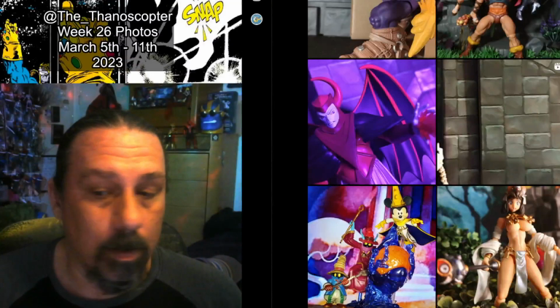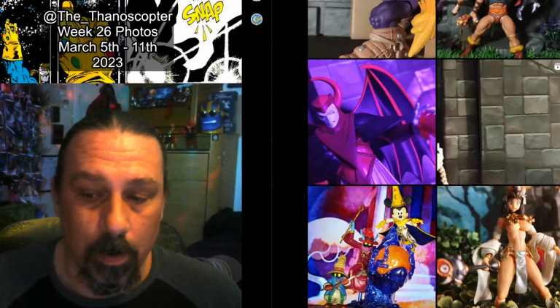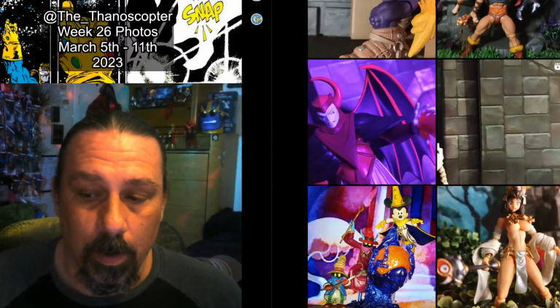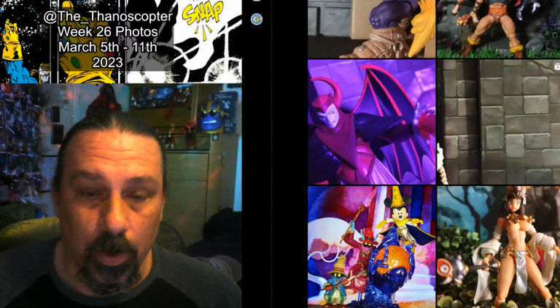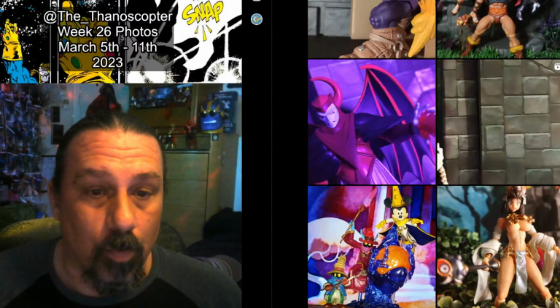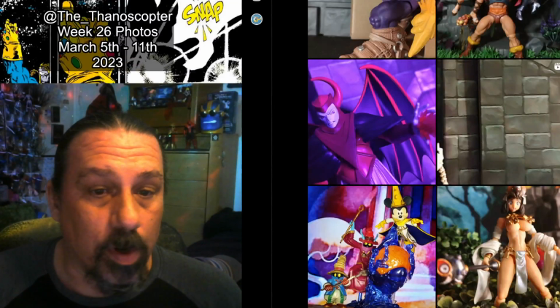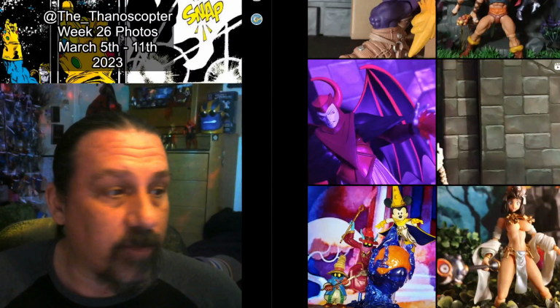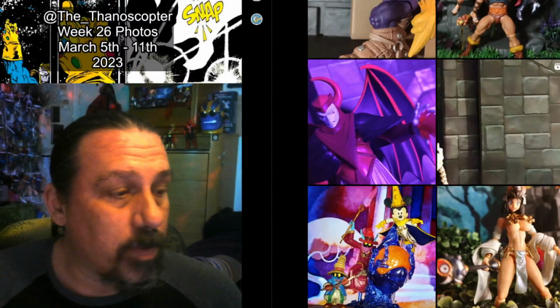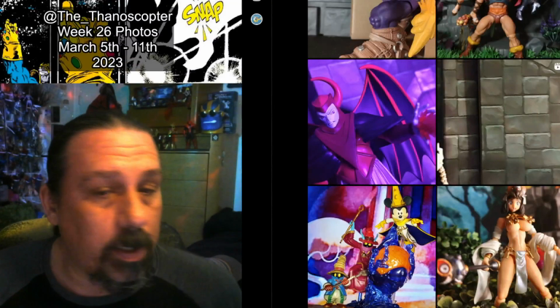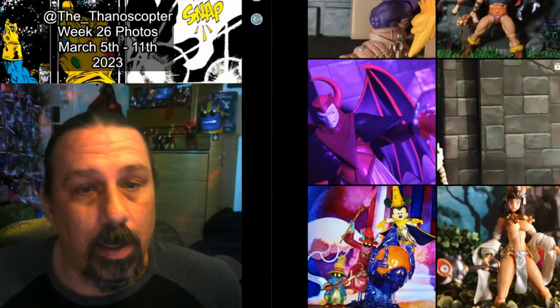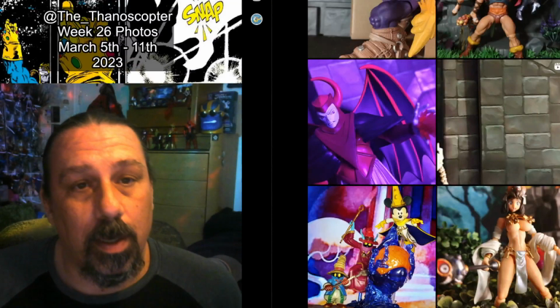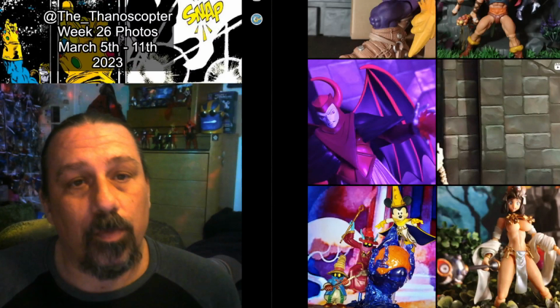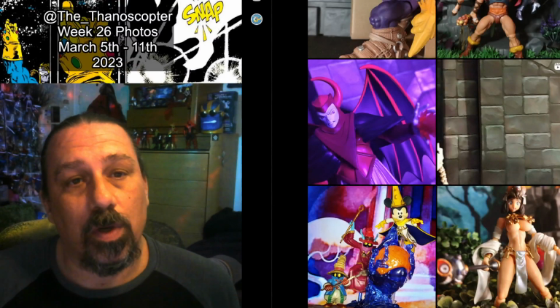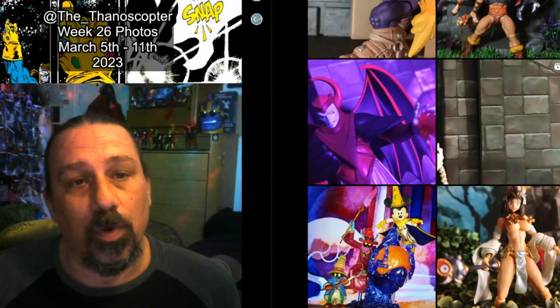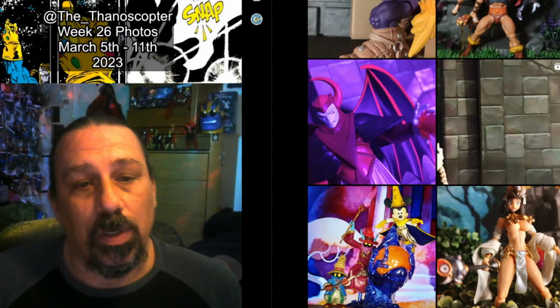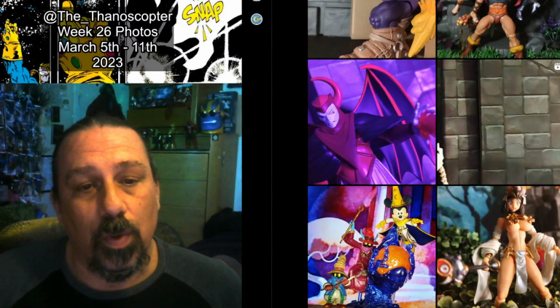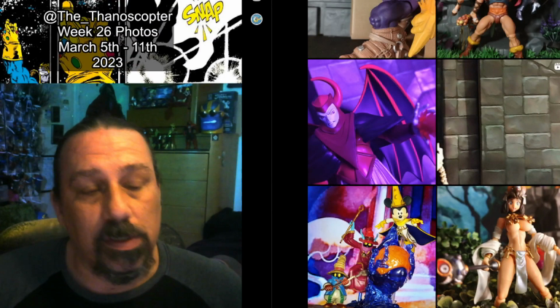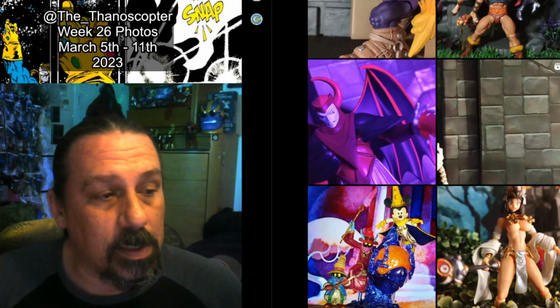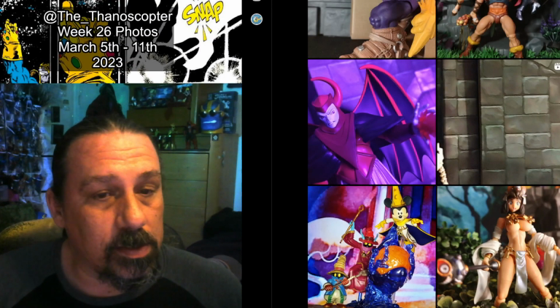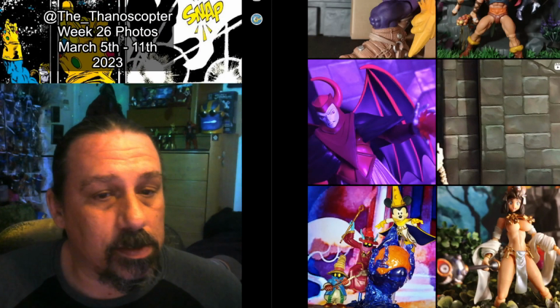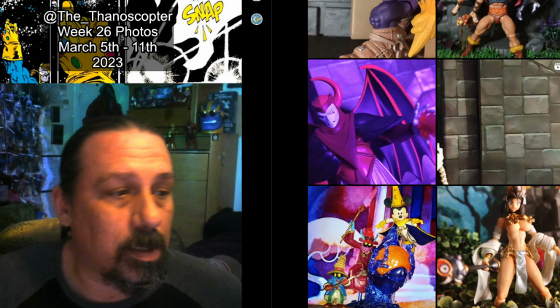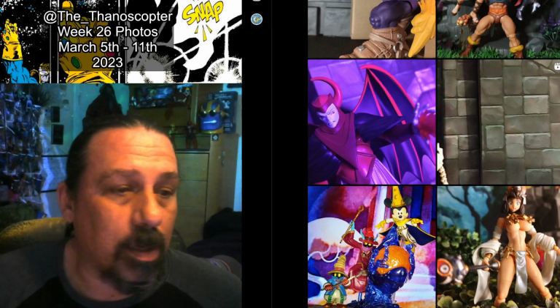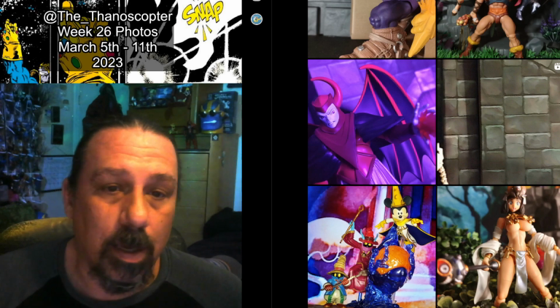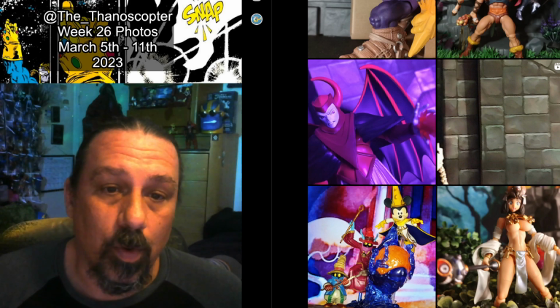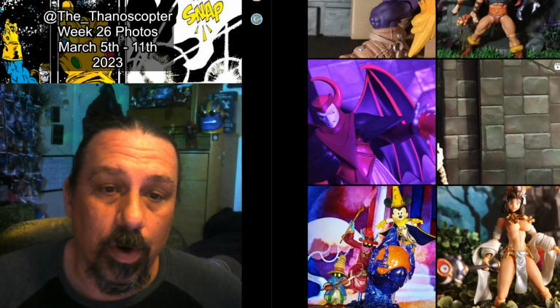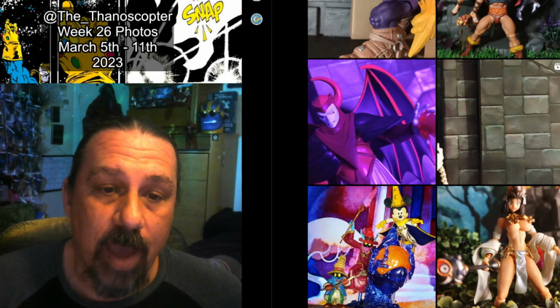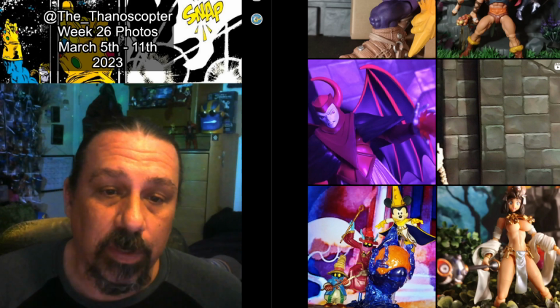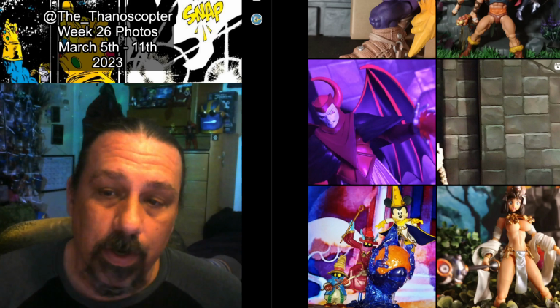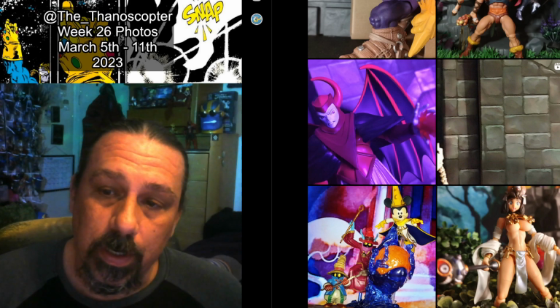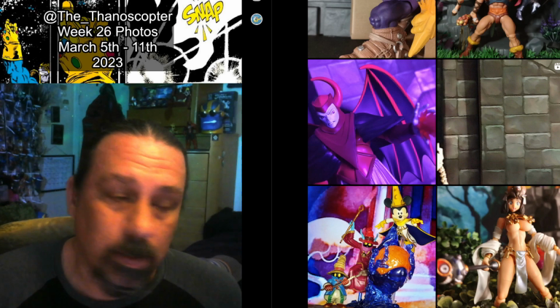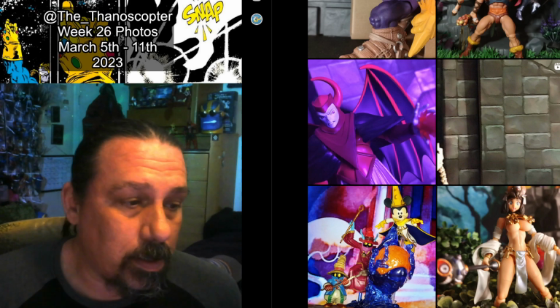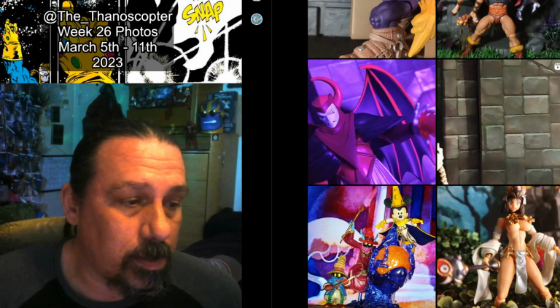Good morning everybody. Welcome to week 26. We're half a year into these.